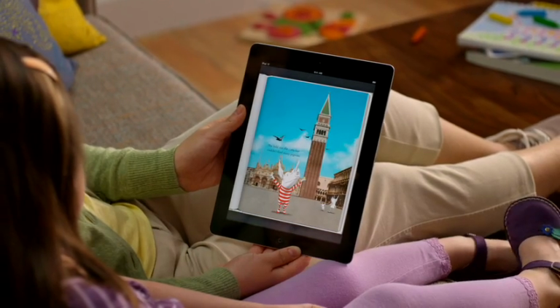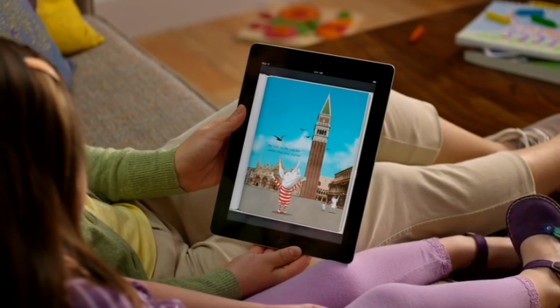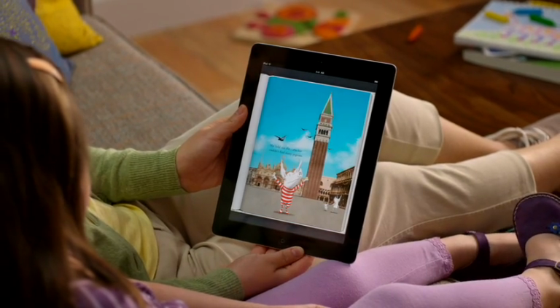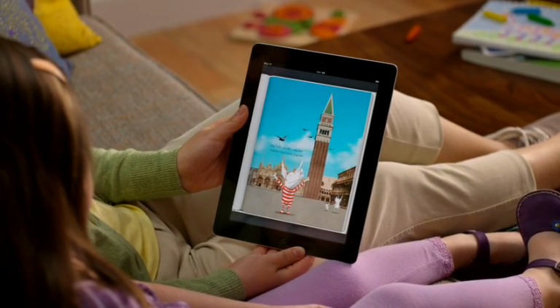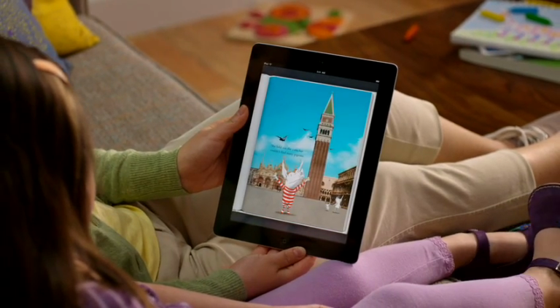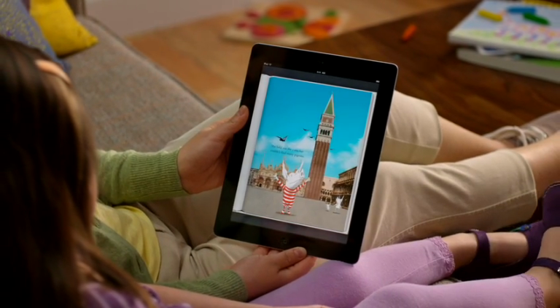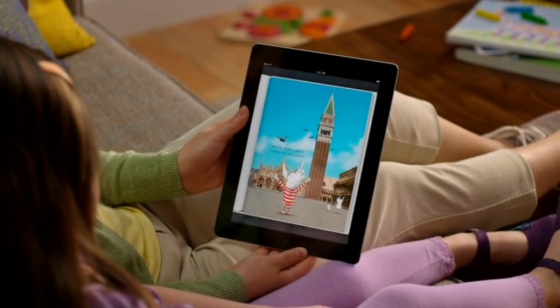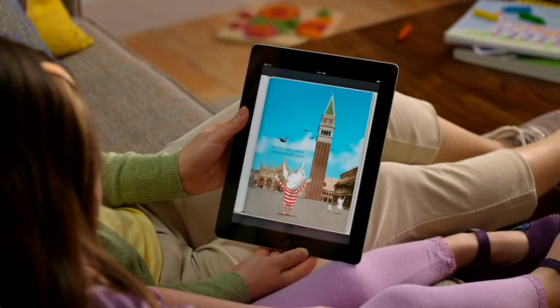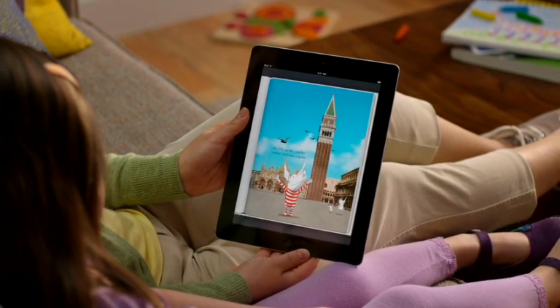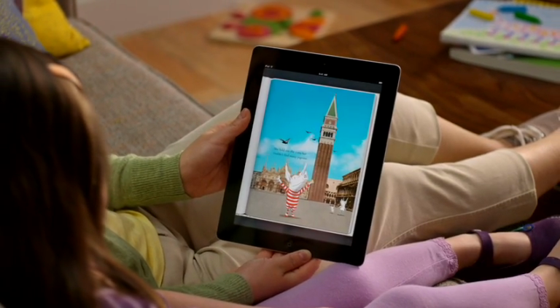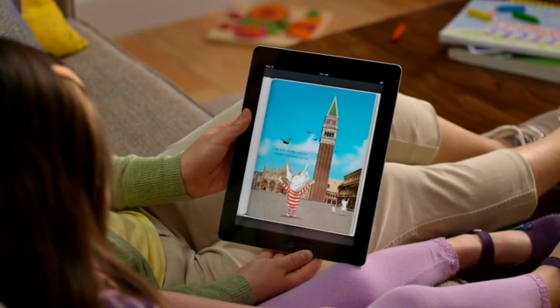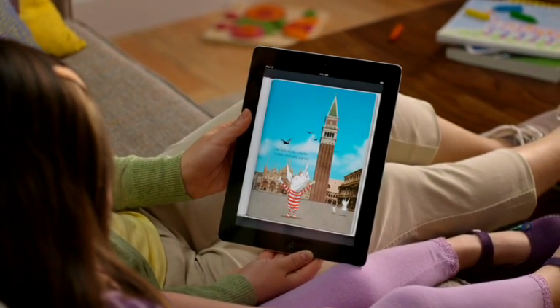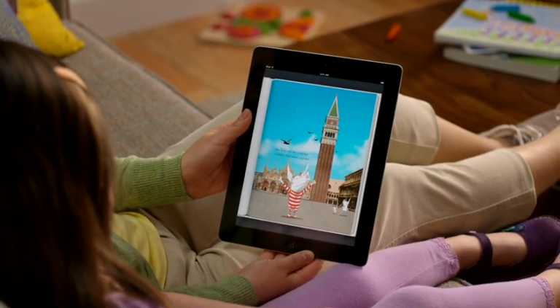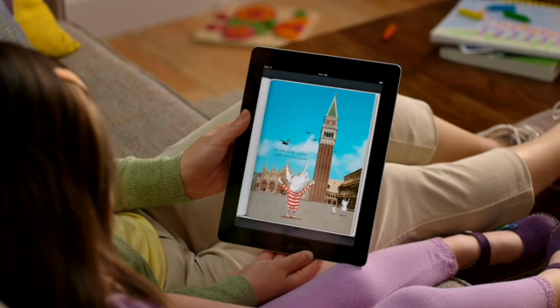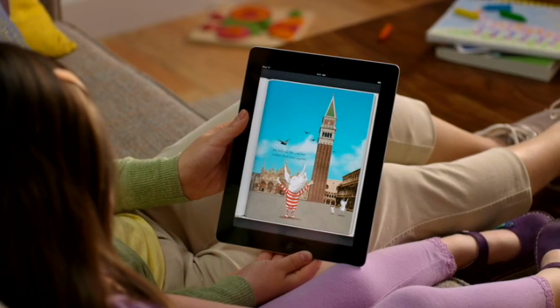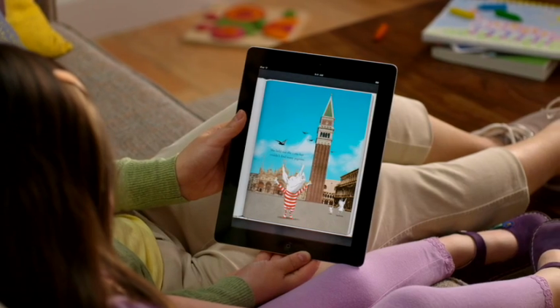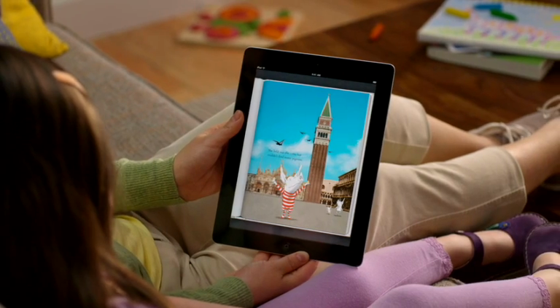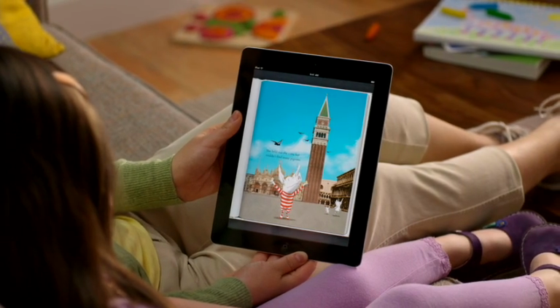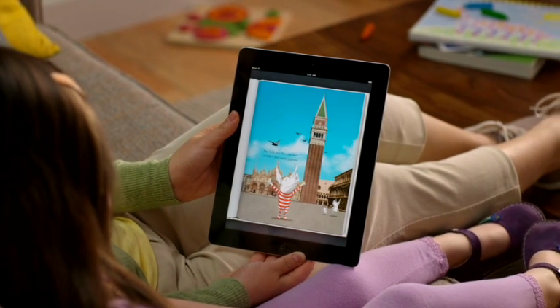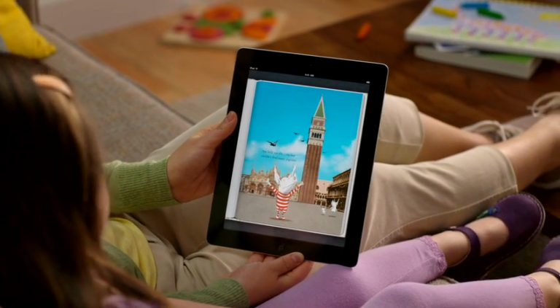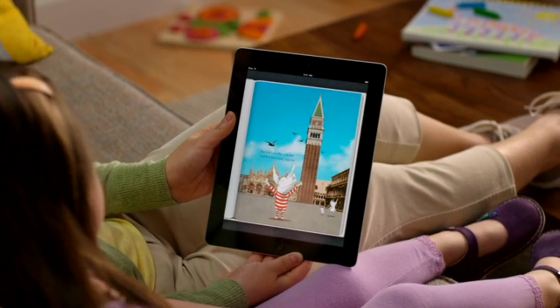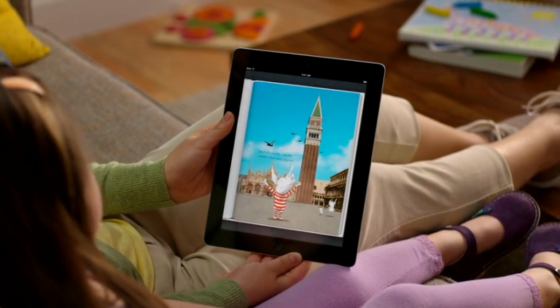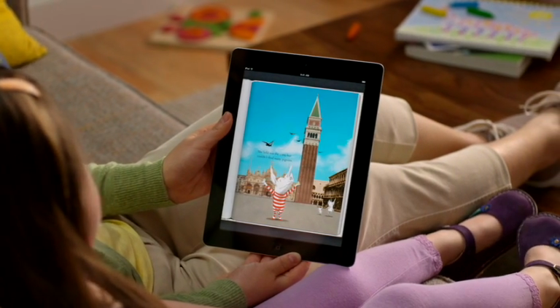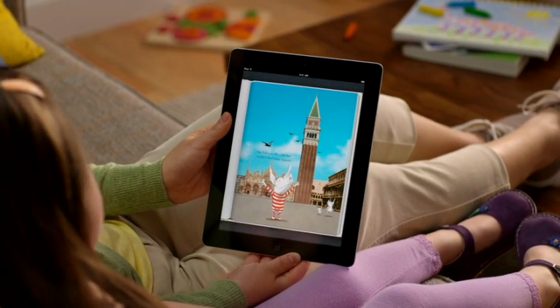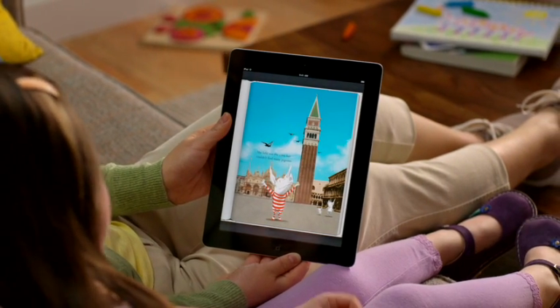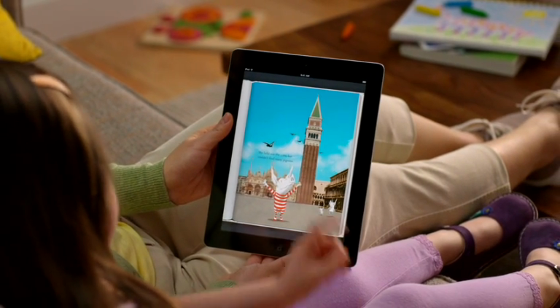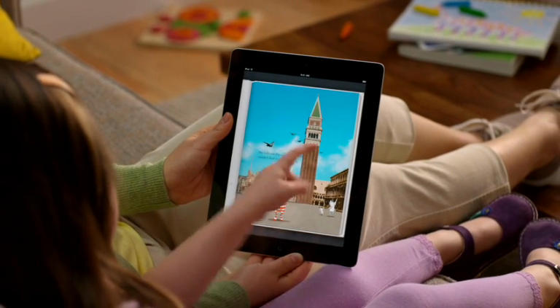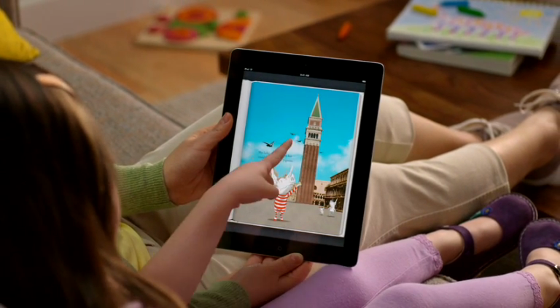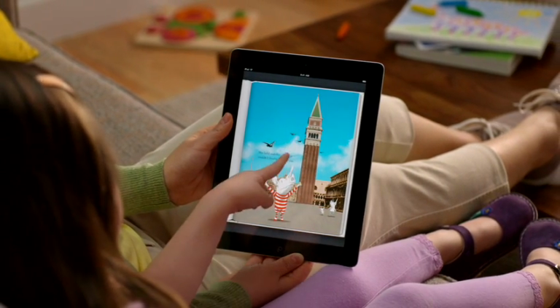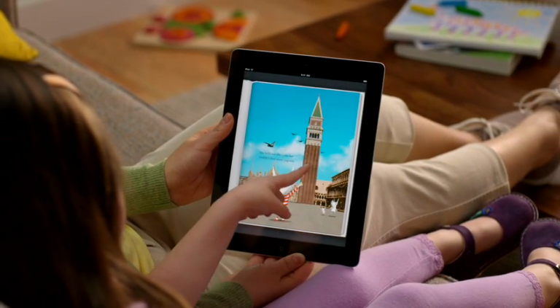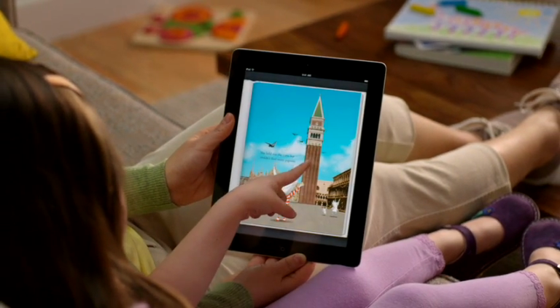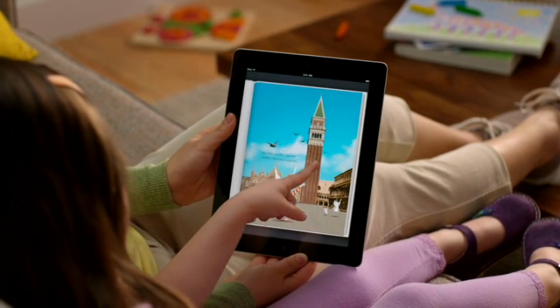Now you can curl up with your favorite books in a whole new way with iPad 2, and grab the latest bestseller wherever you are.